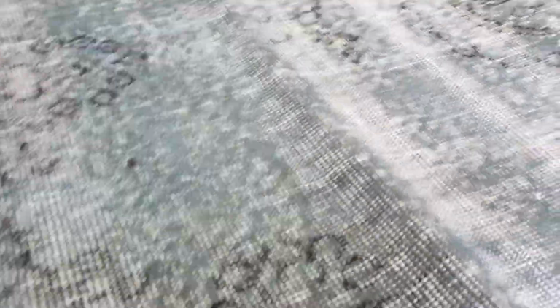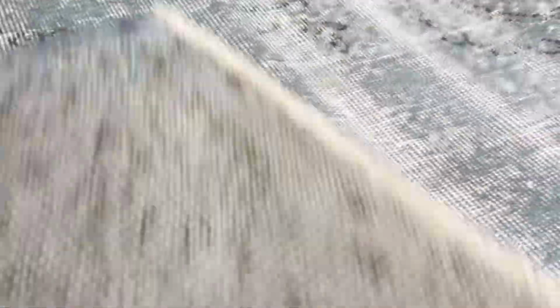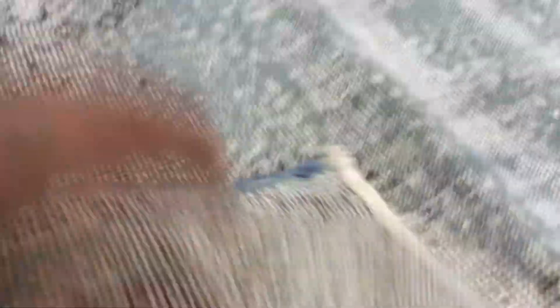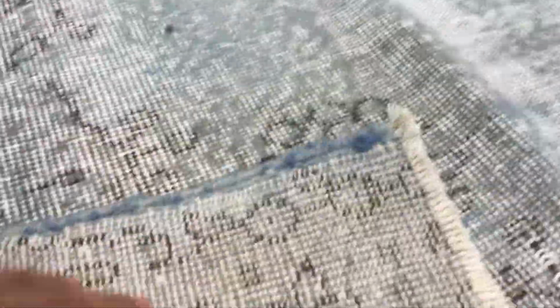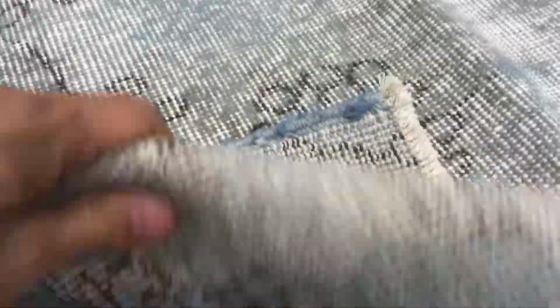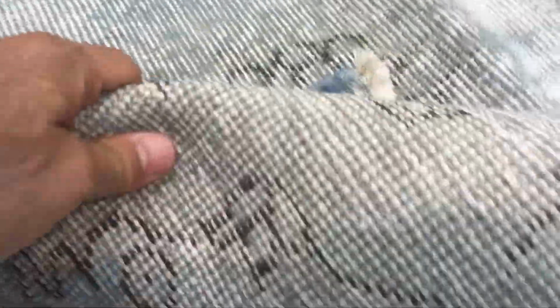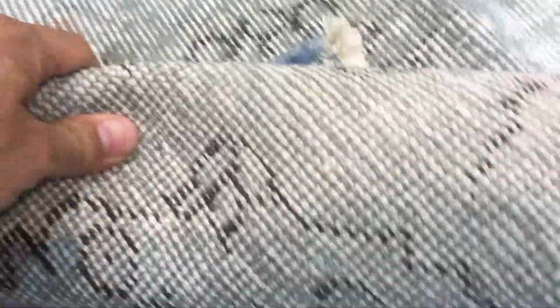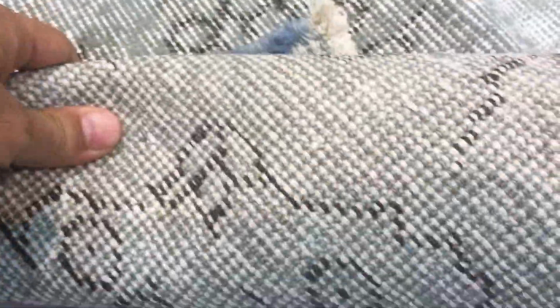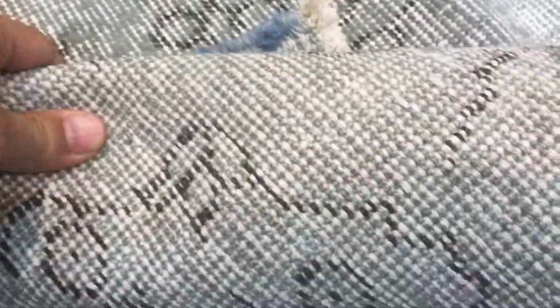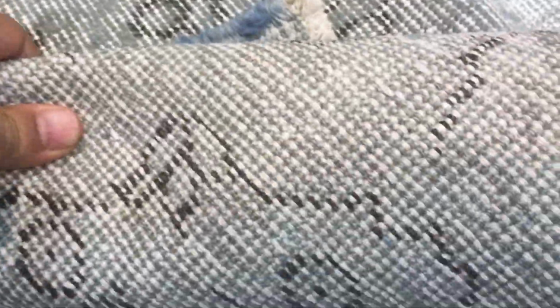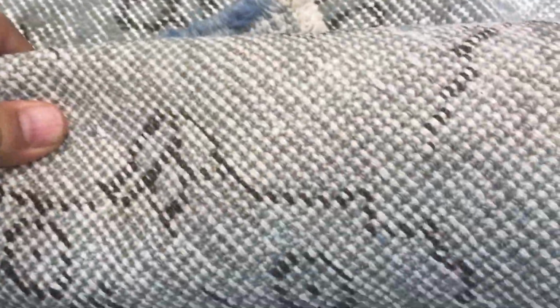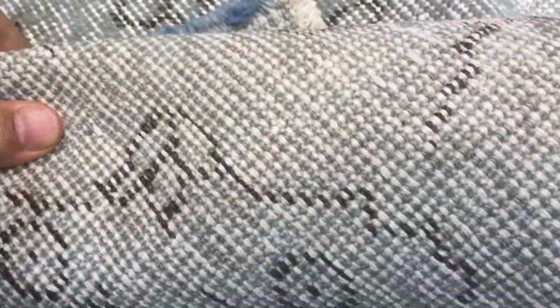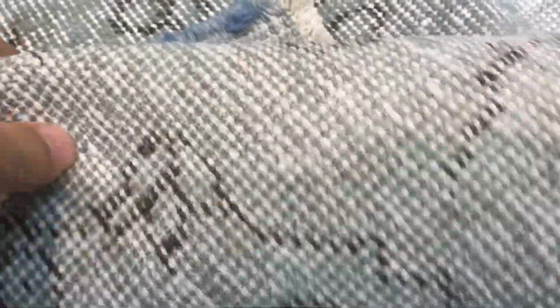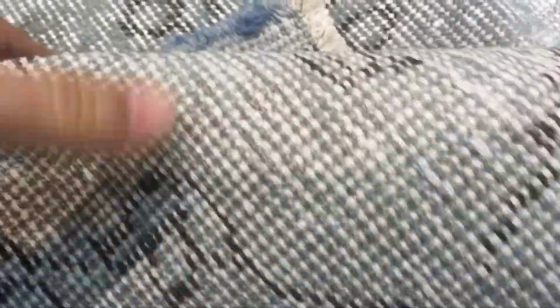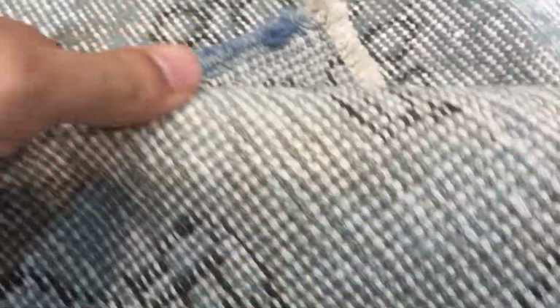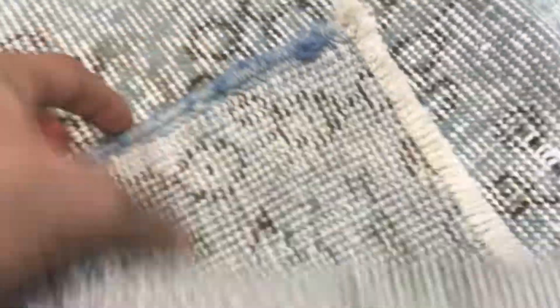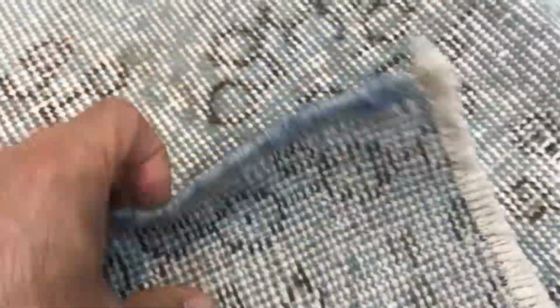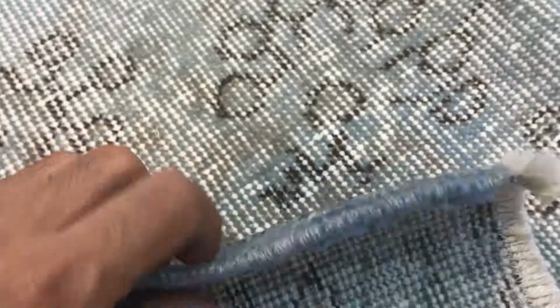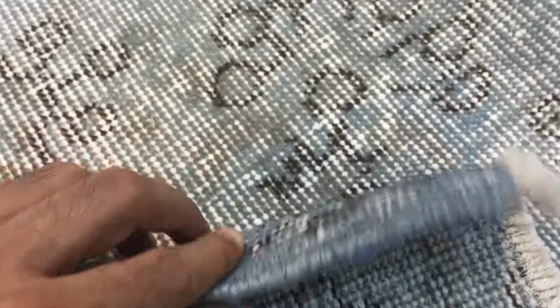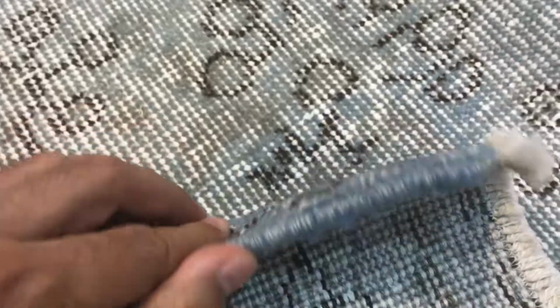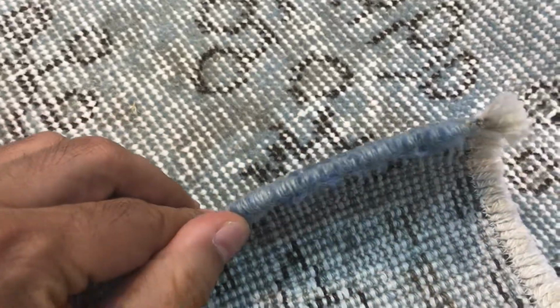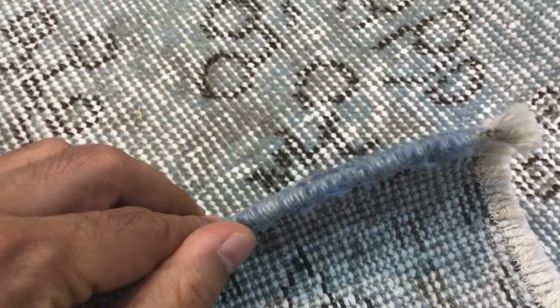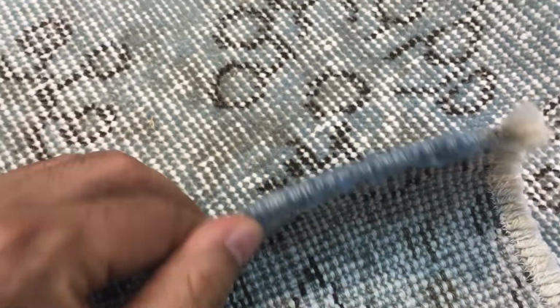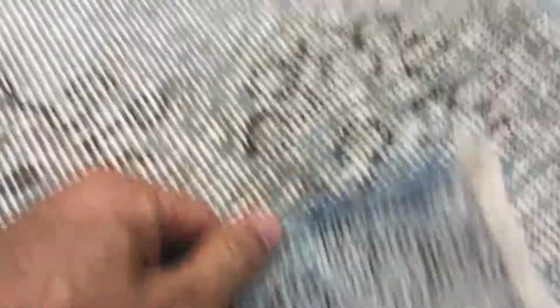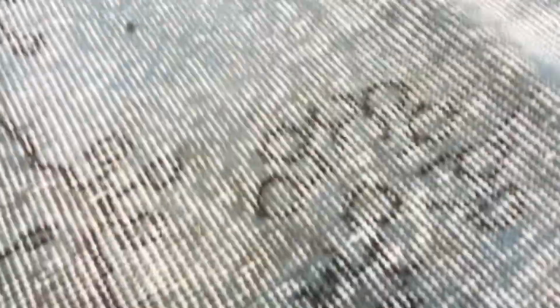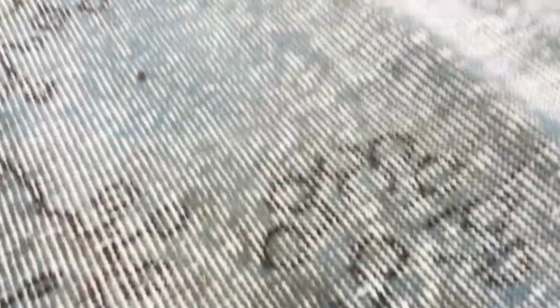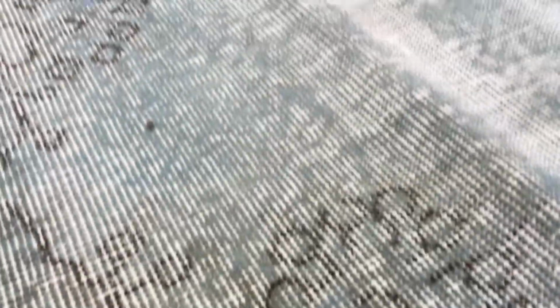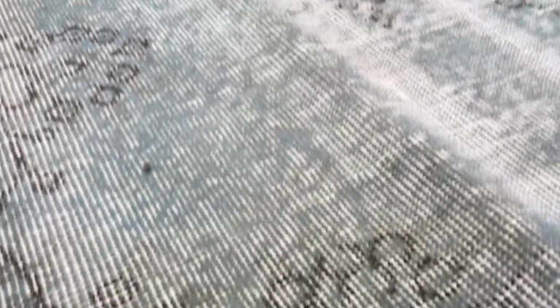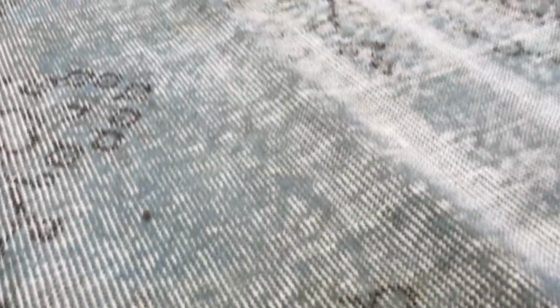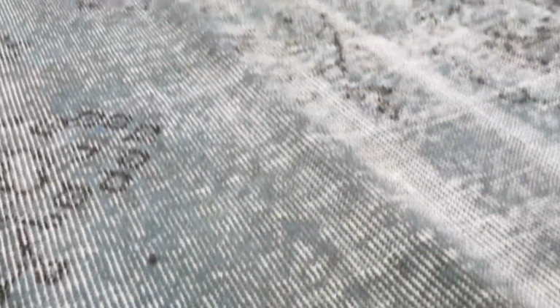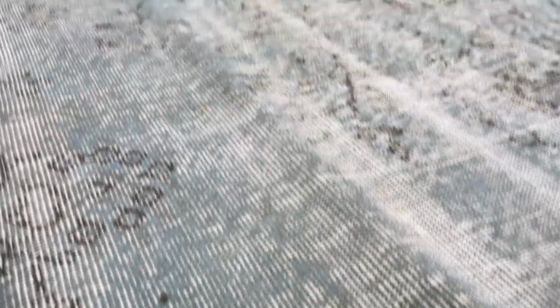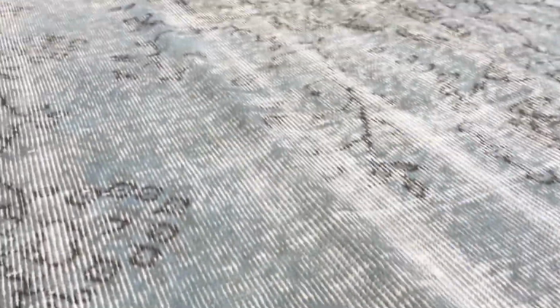Very priced directly from the producers at best prices. You can see that this carpet is not thick, so it's very easy to clean and maintain.